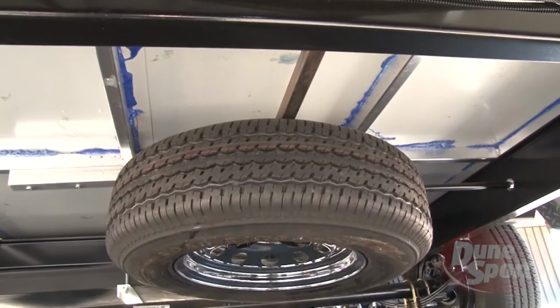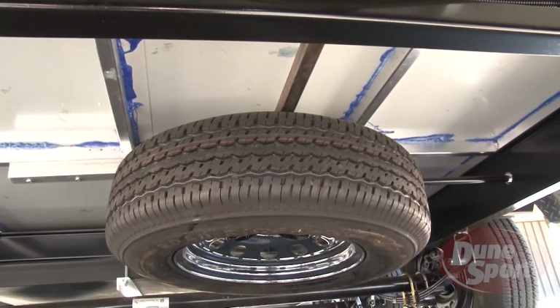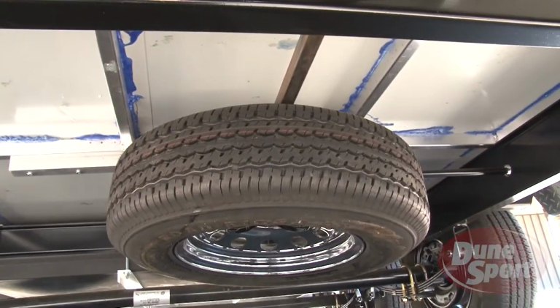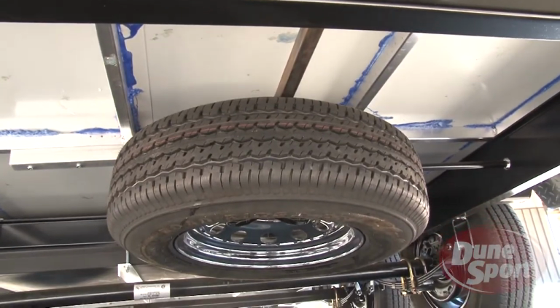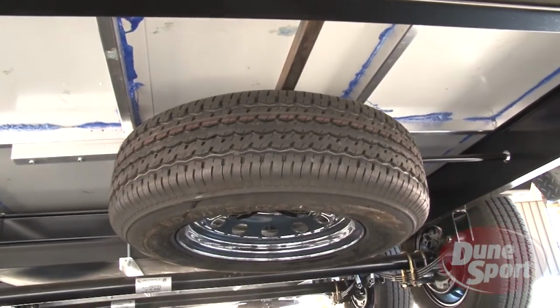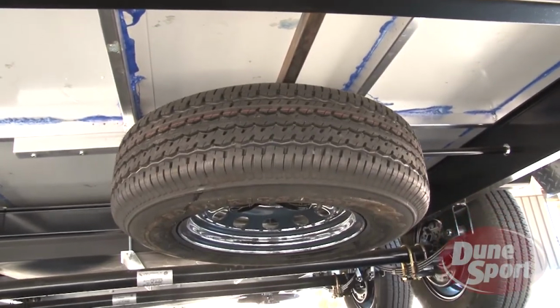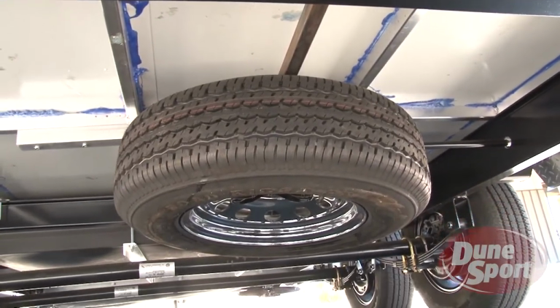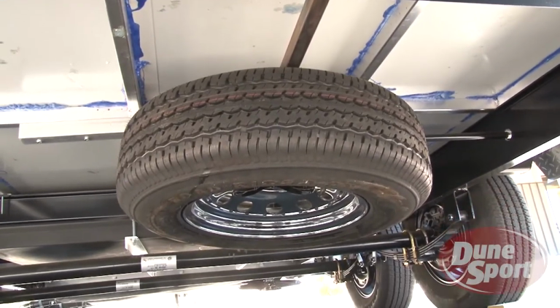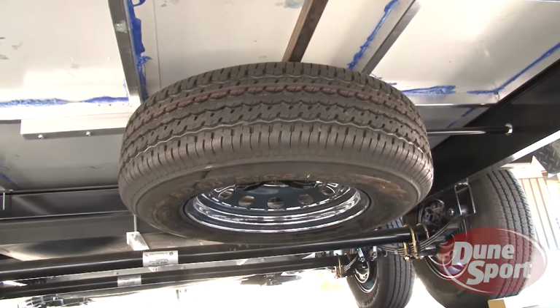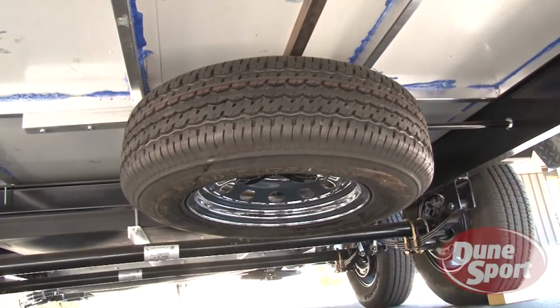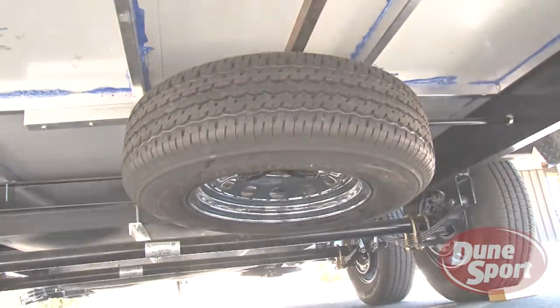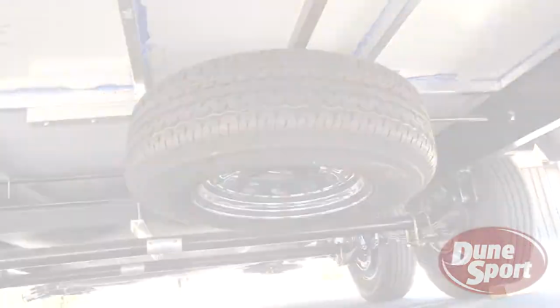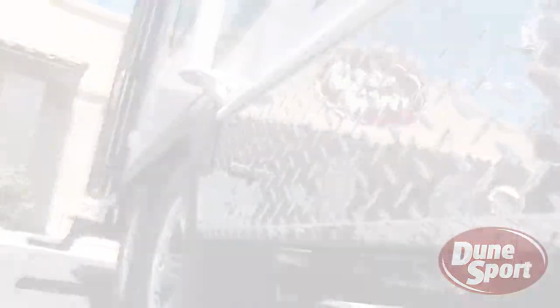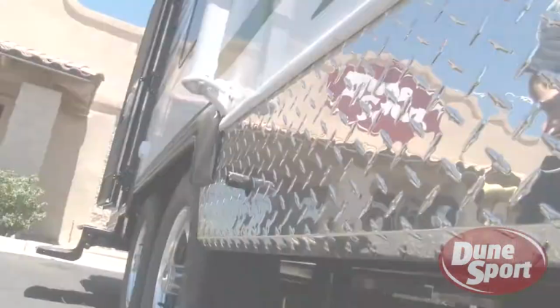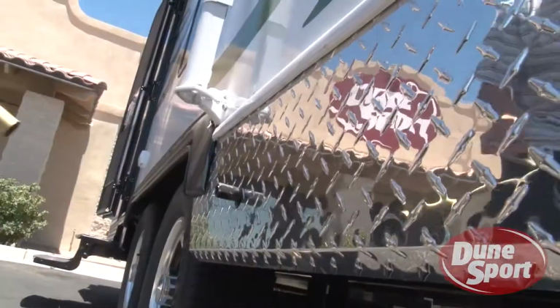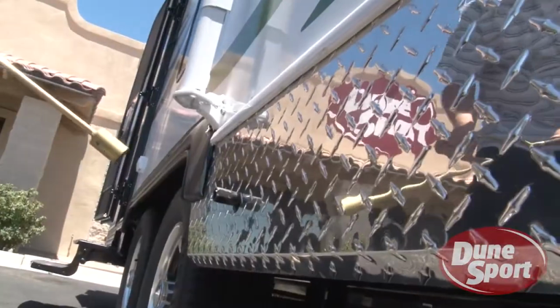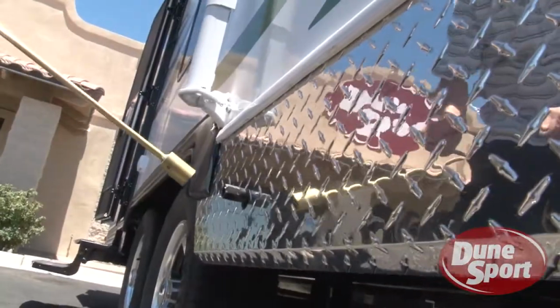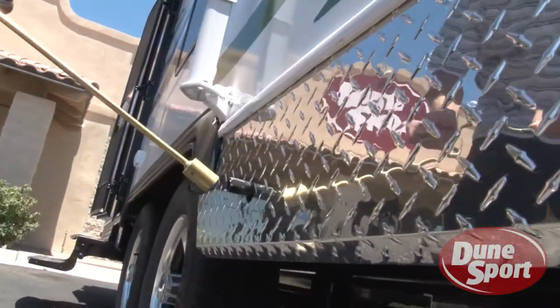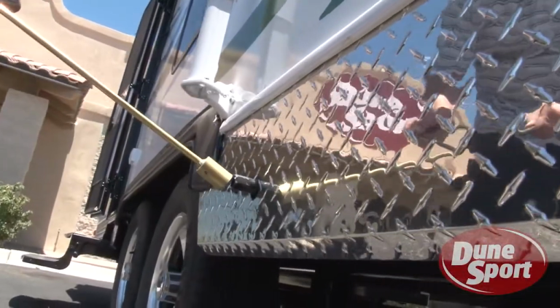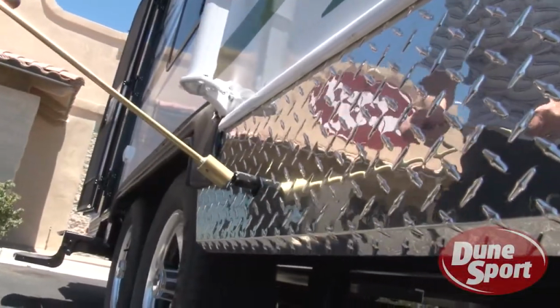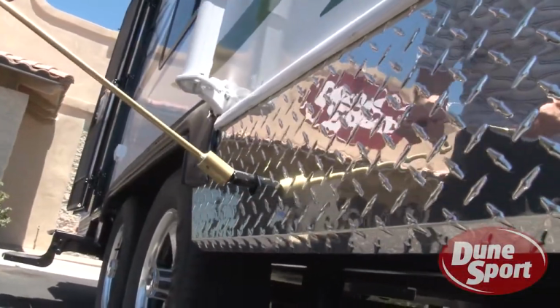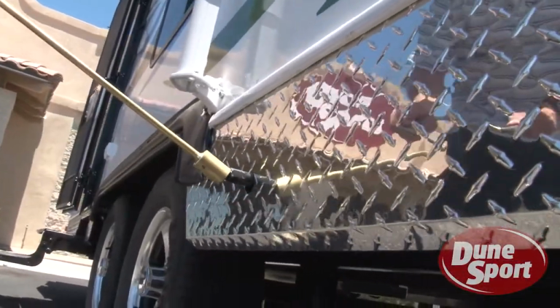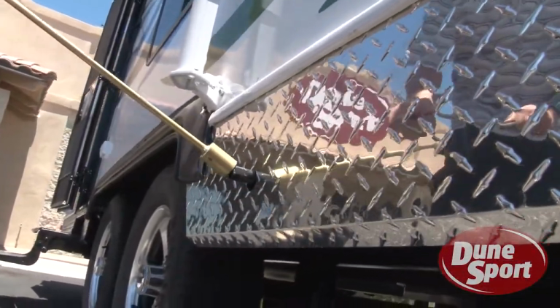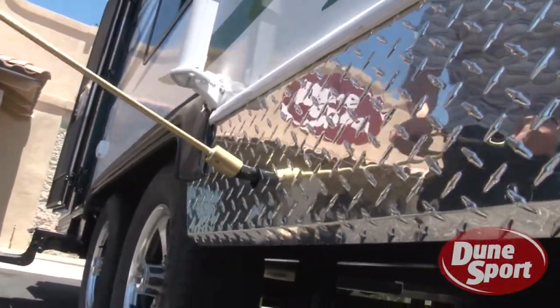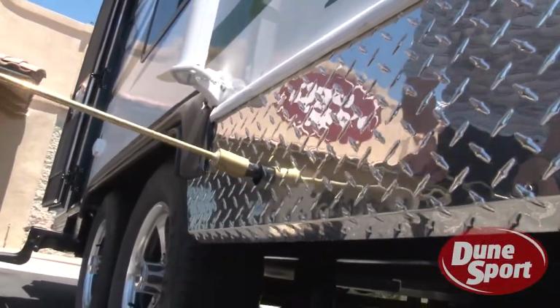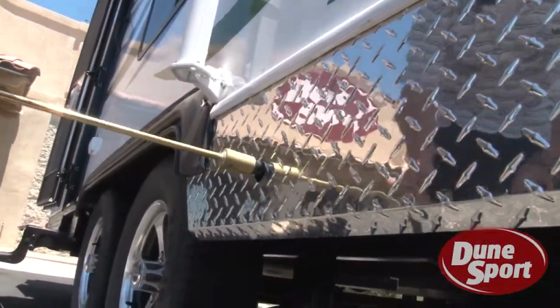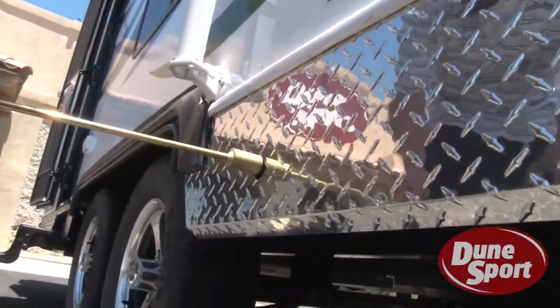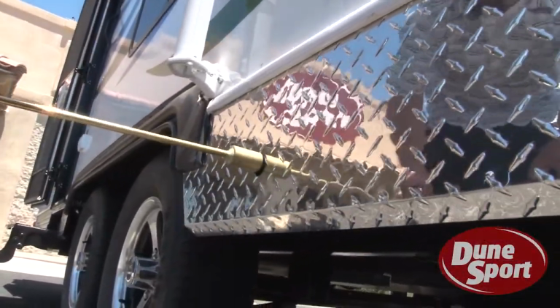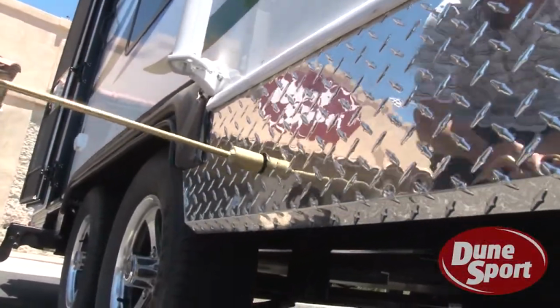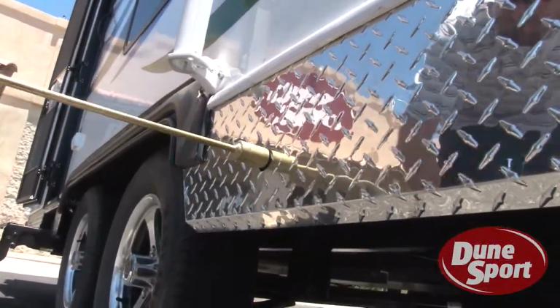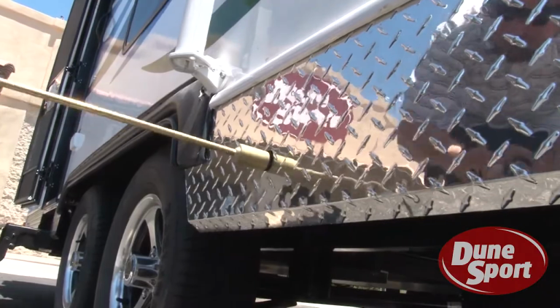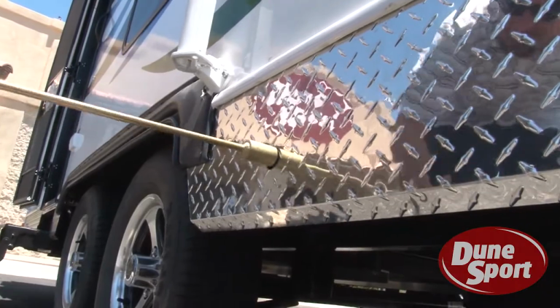The spare tire carrier works much the same as that of a pickup truck. With the provided crank, lower the tire to the ground and remove.